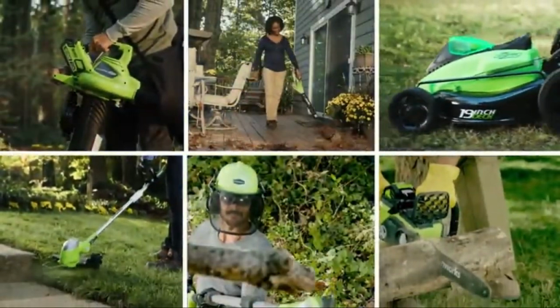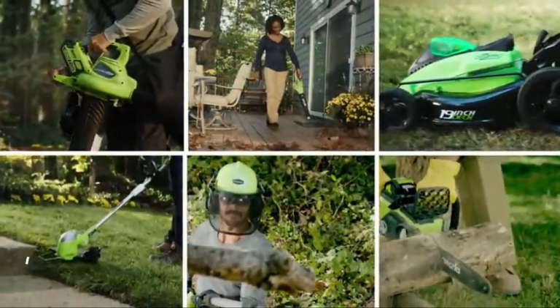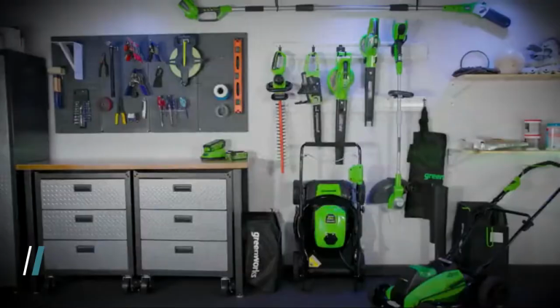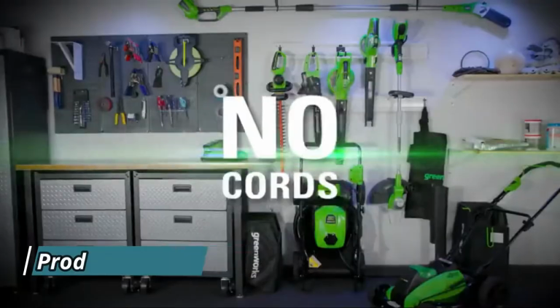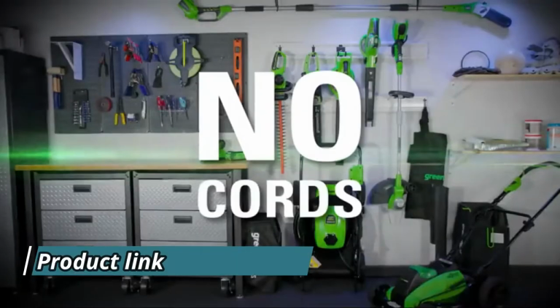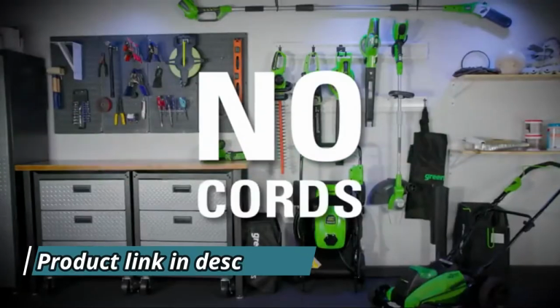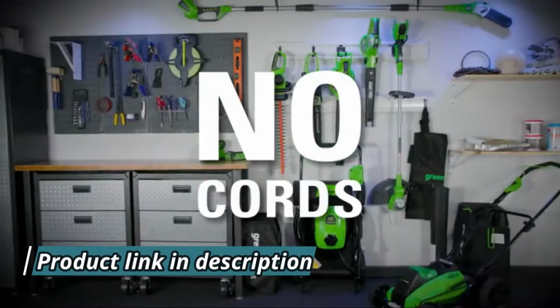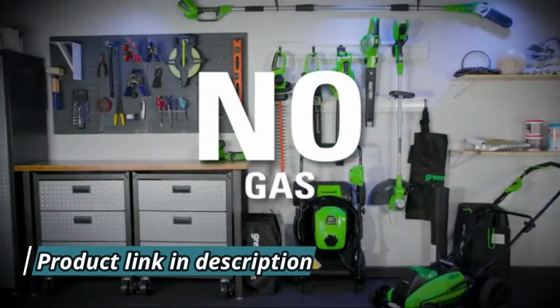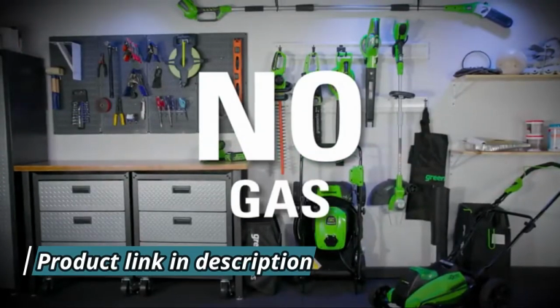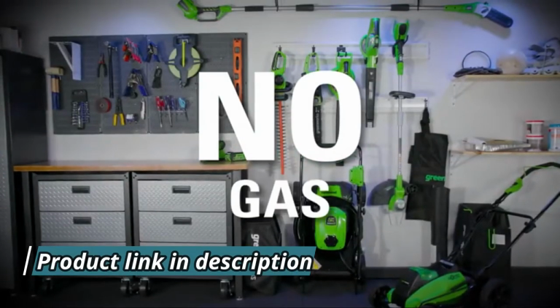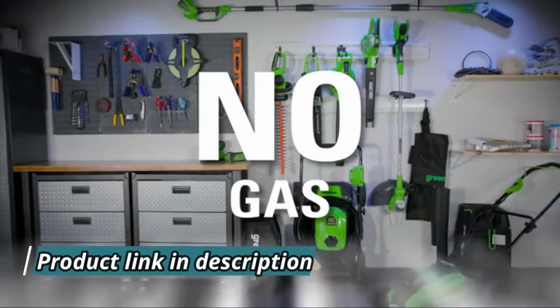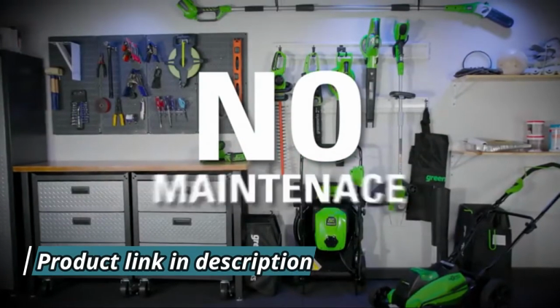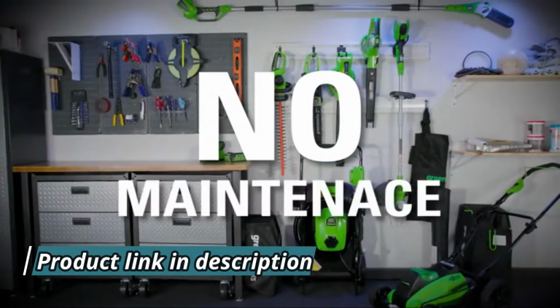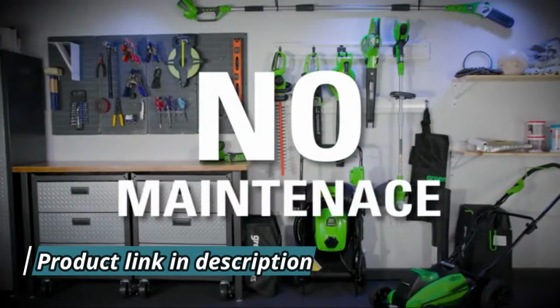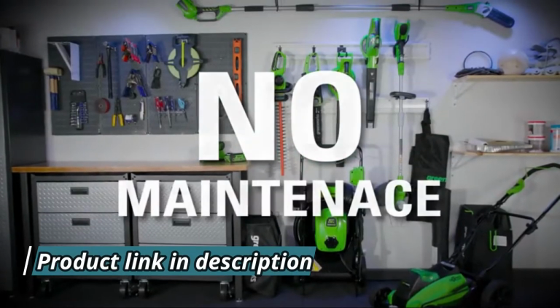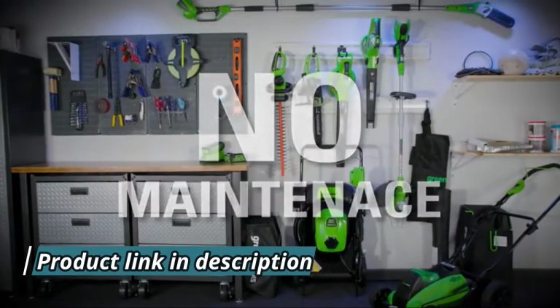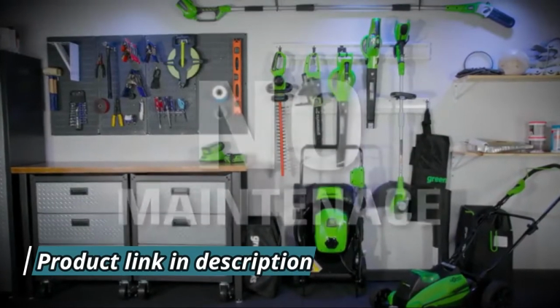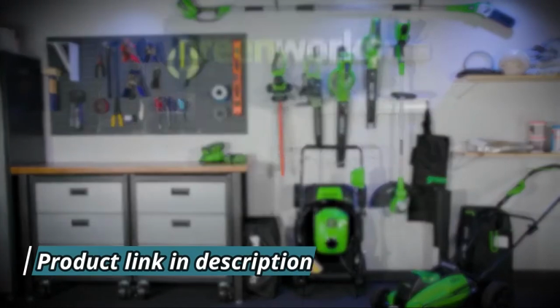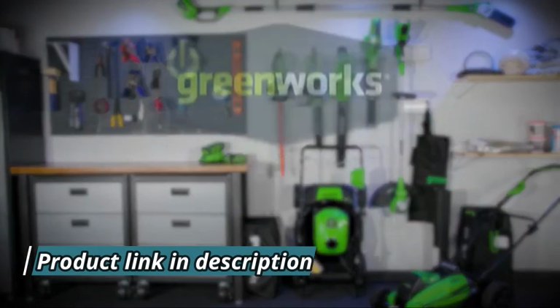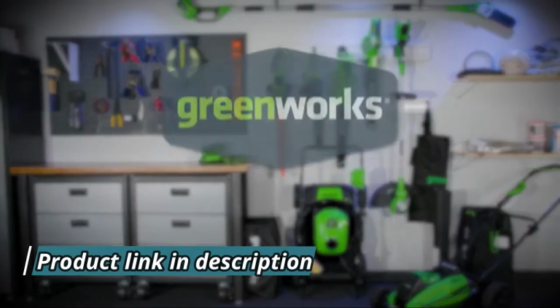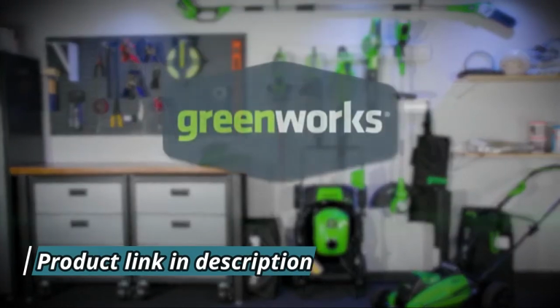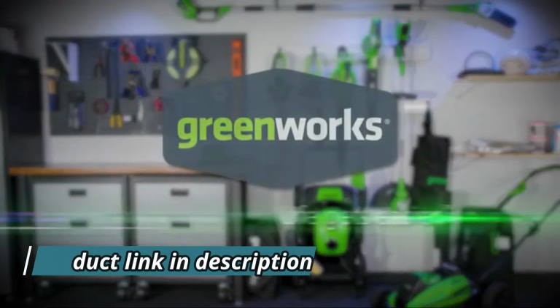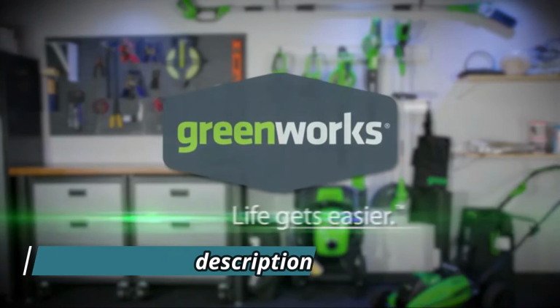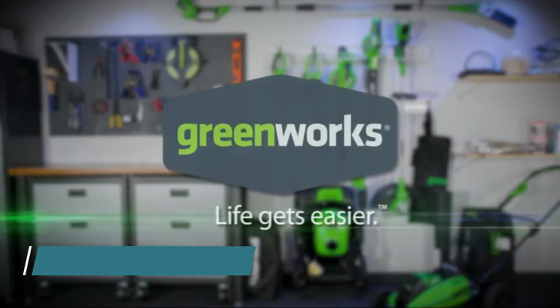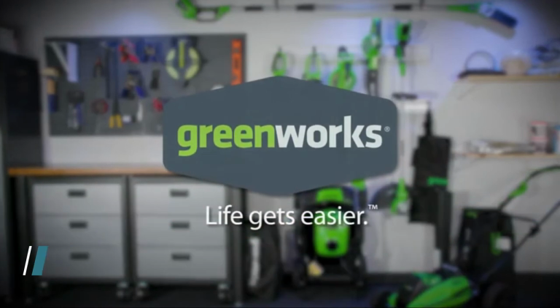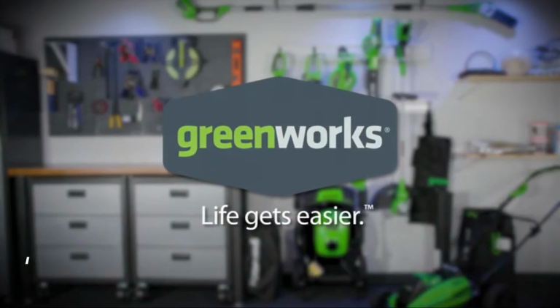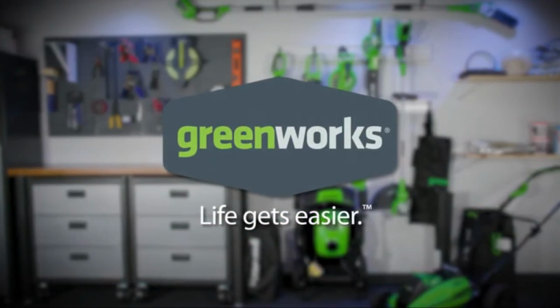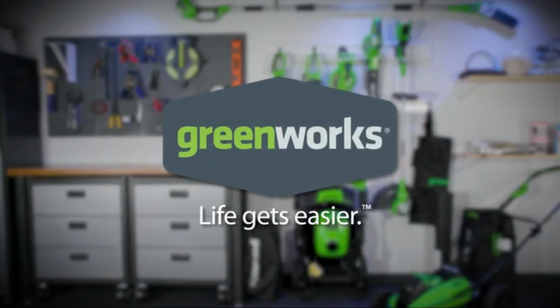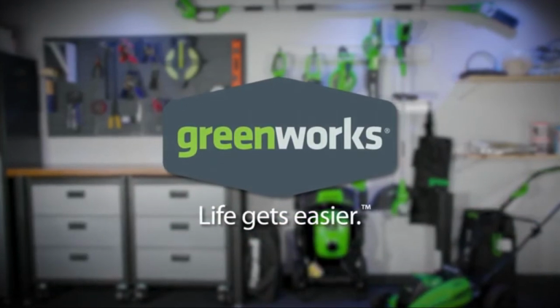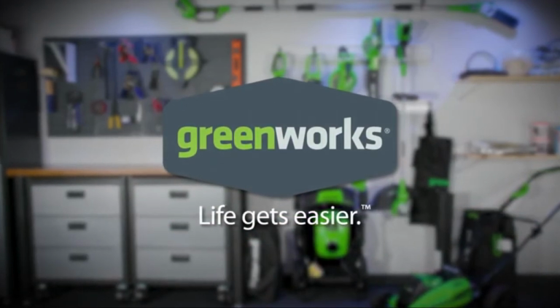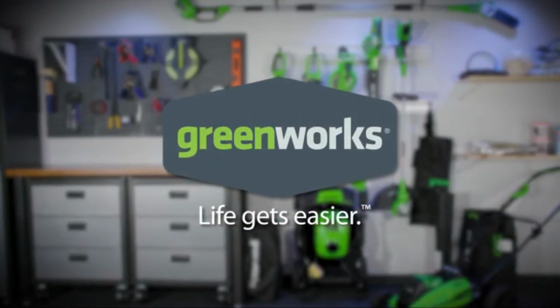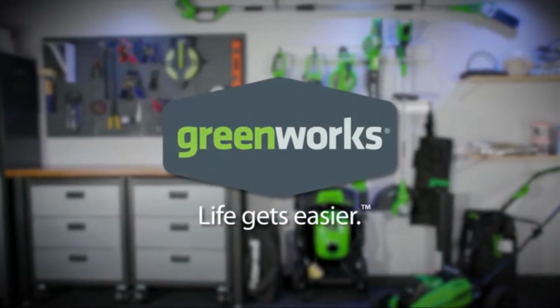No cords, no gas, no maintenance. Greenworks — life gets easier.